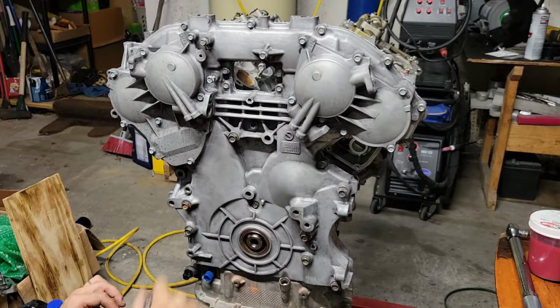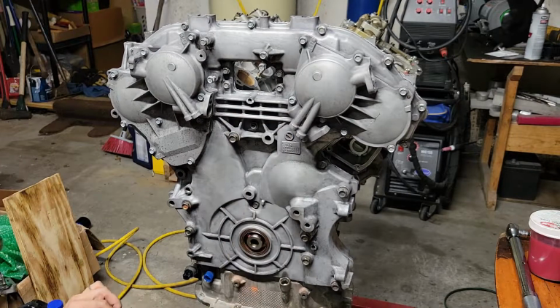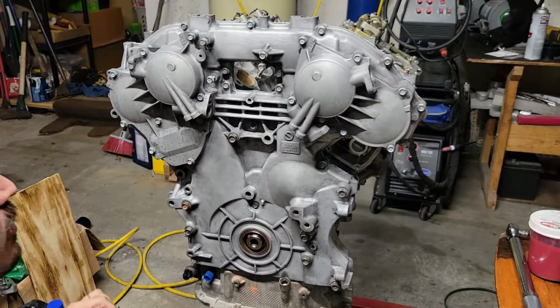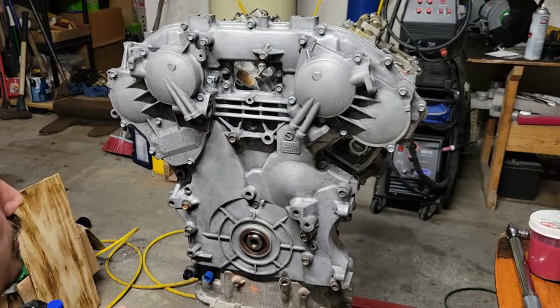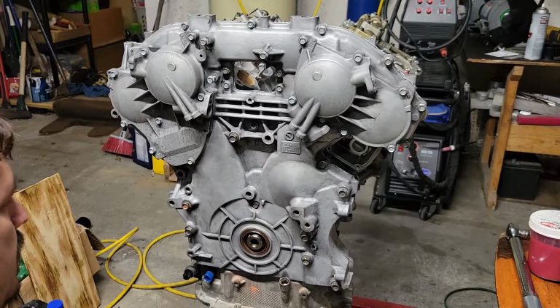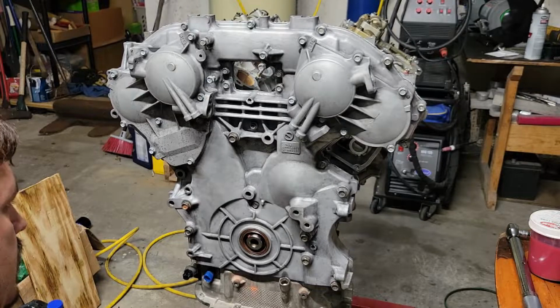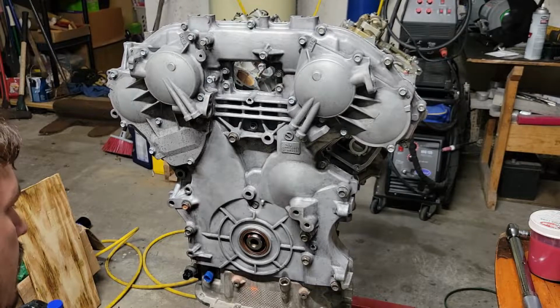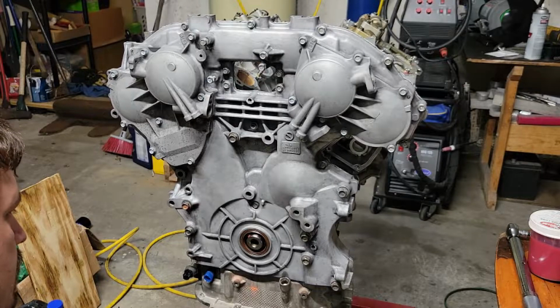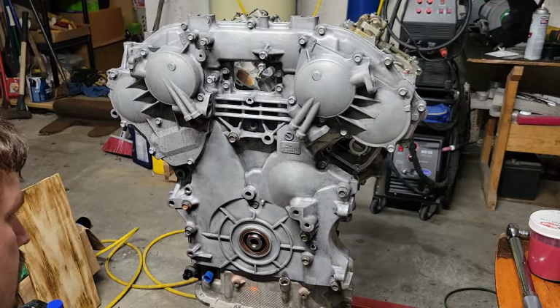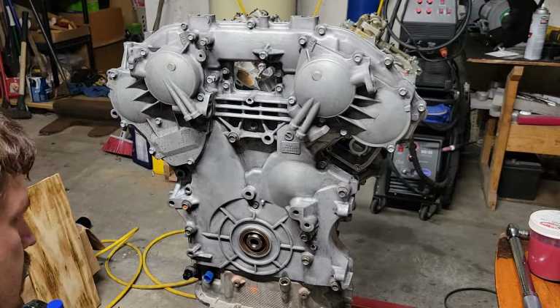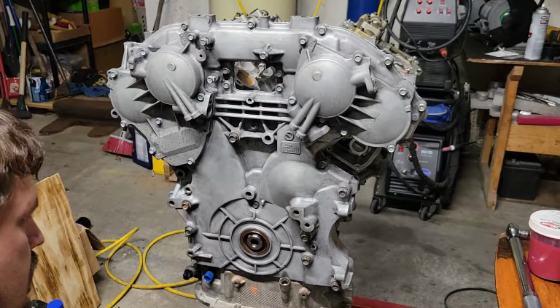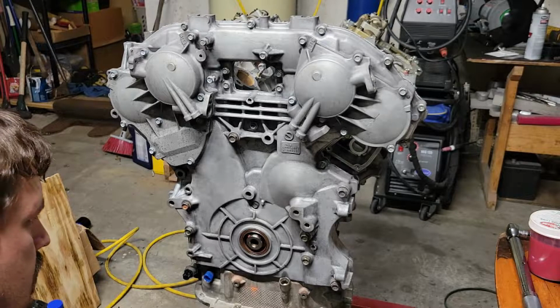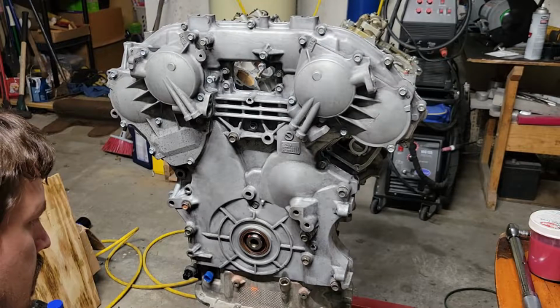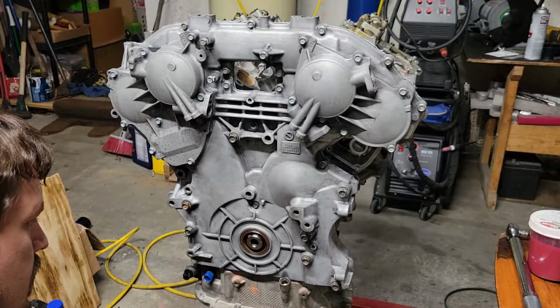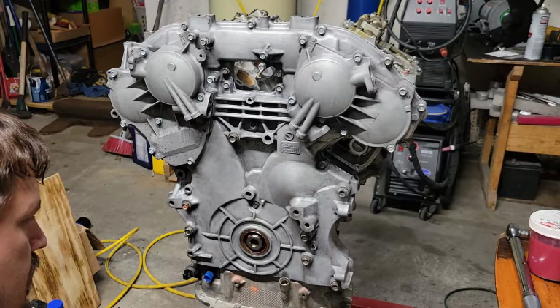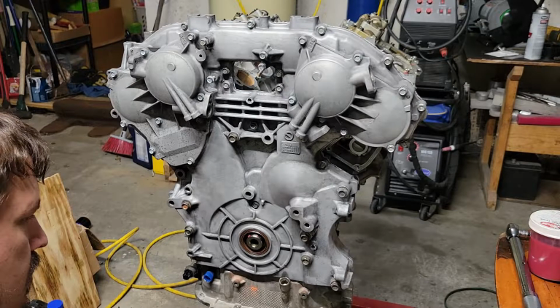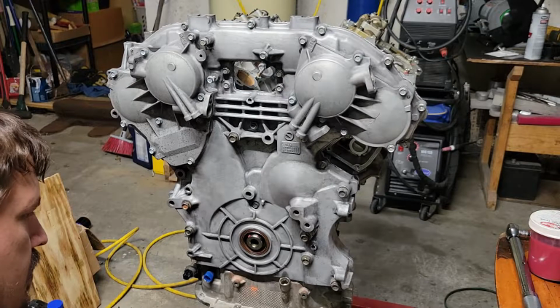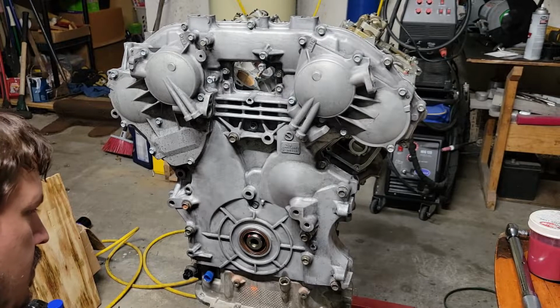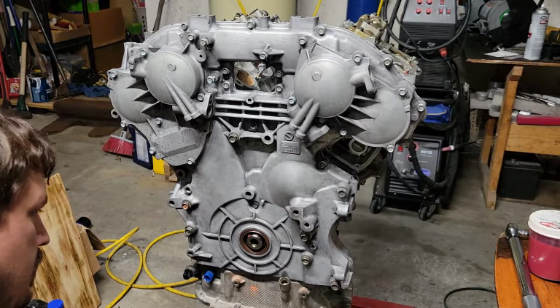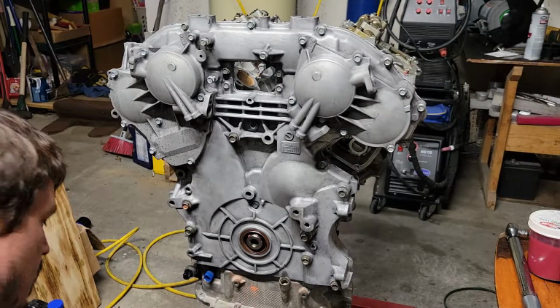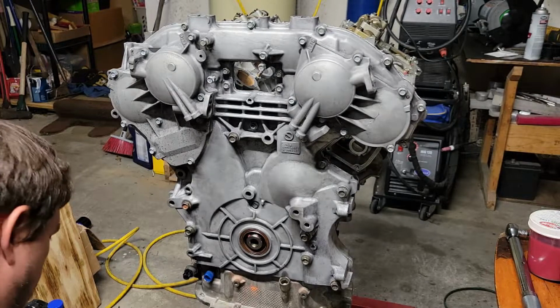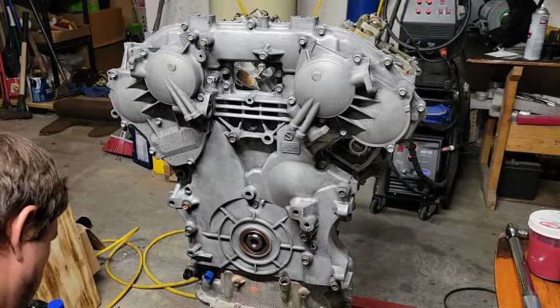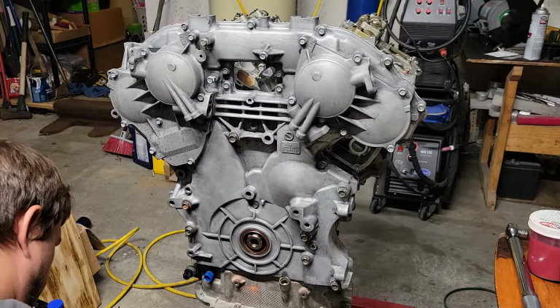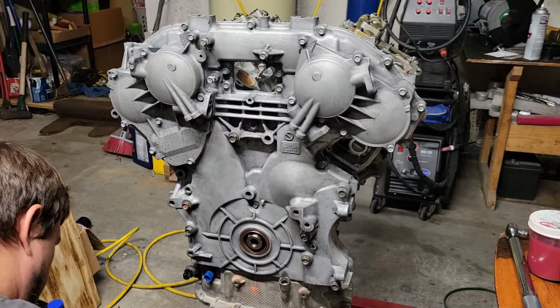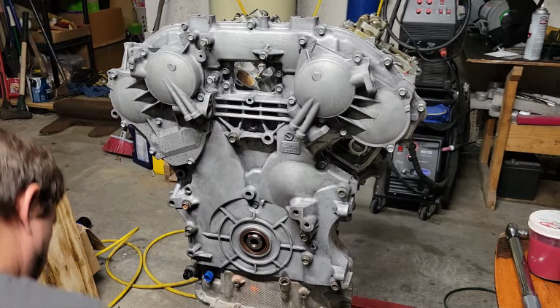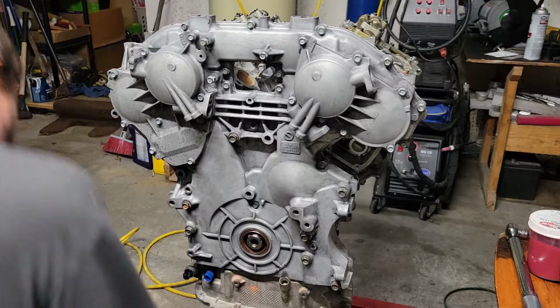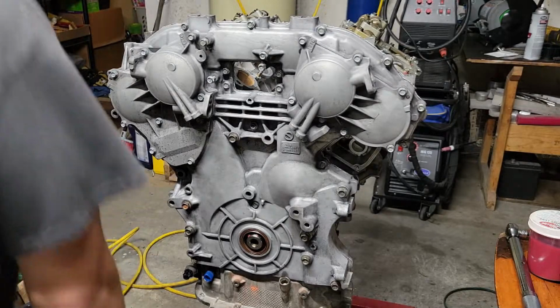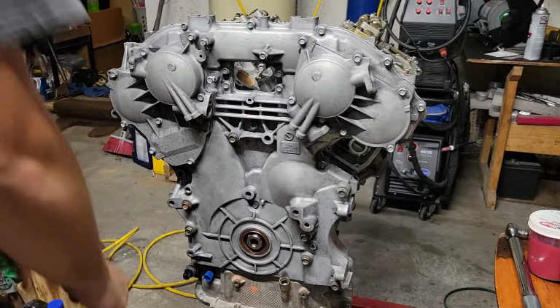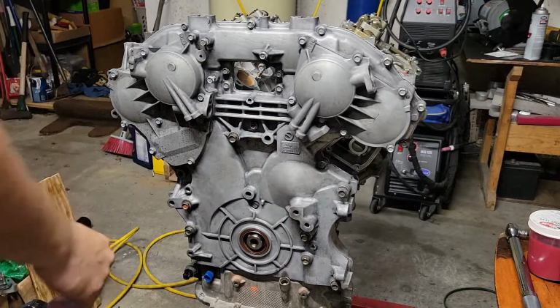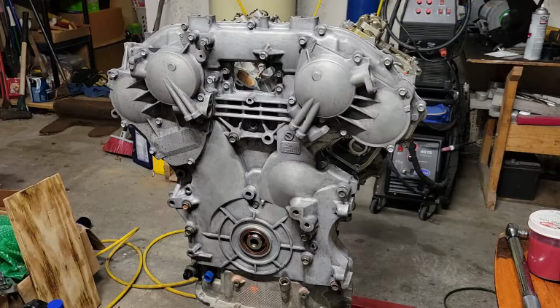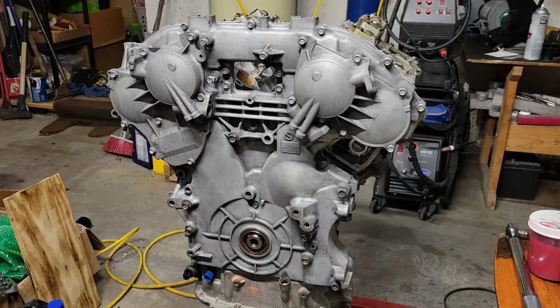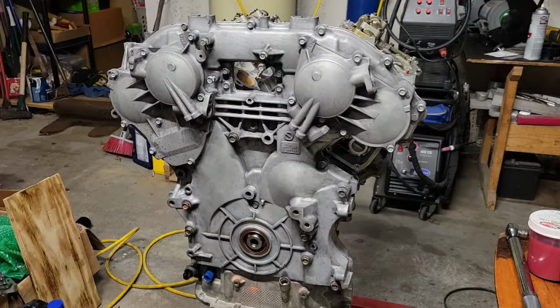That's pretty much it, that's it for the front cover.